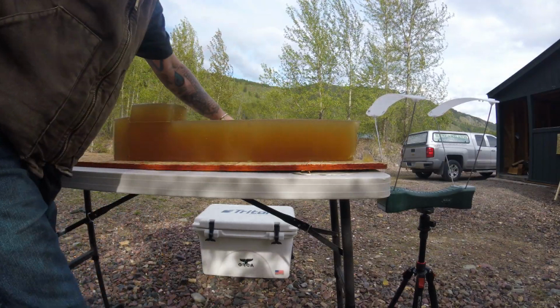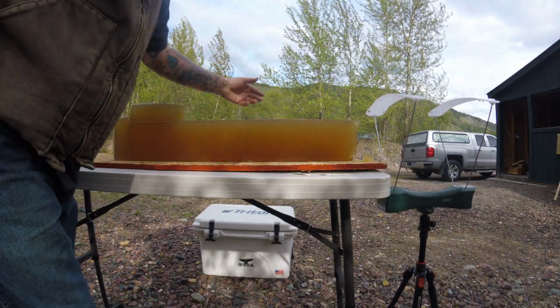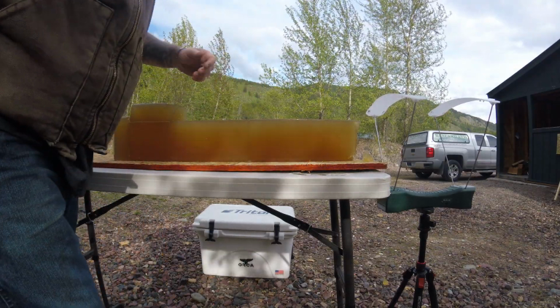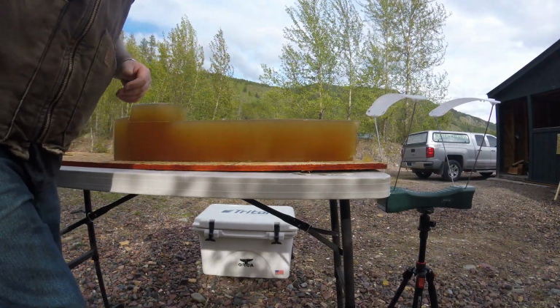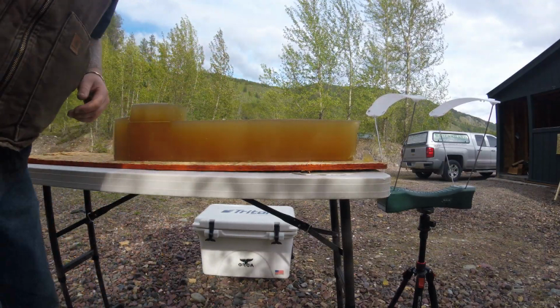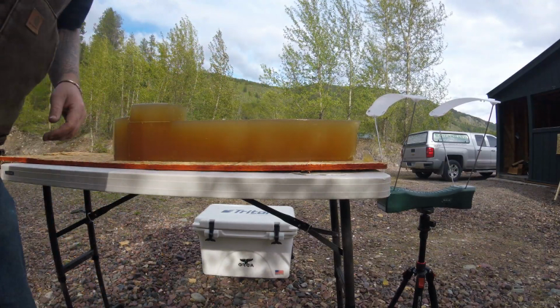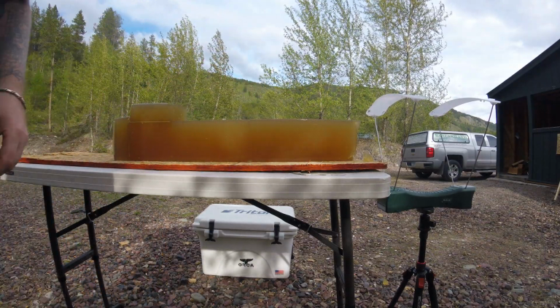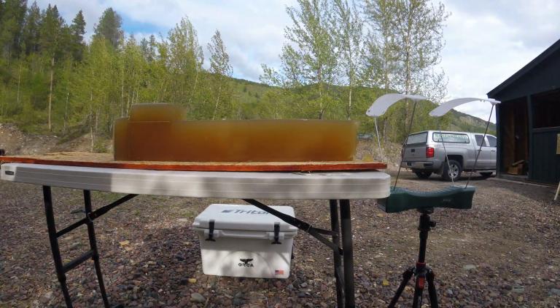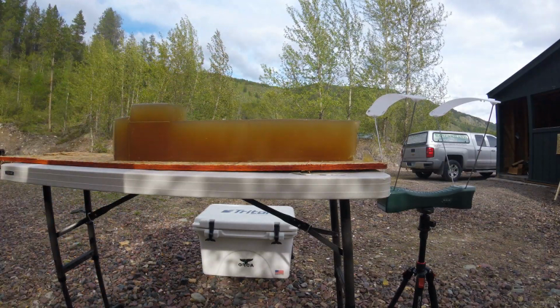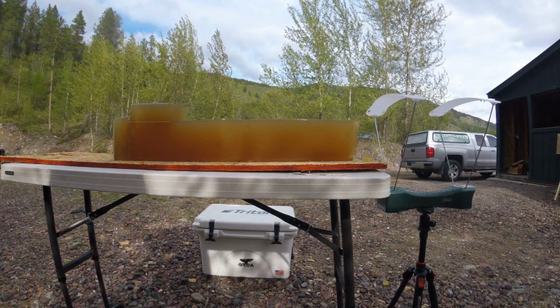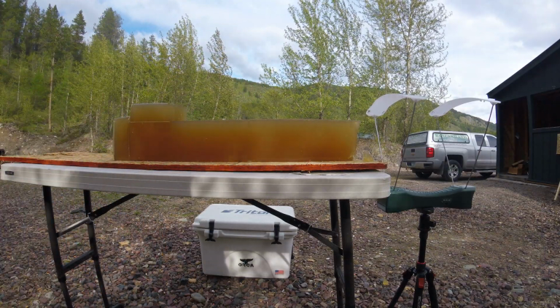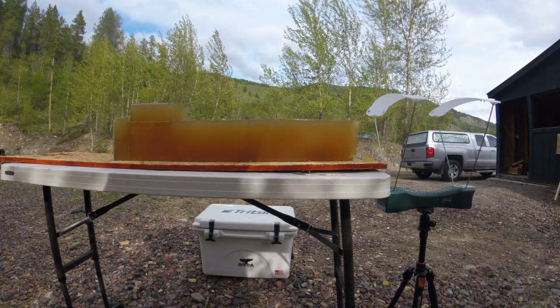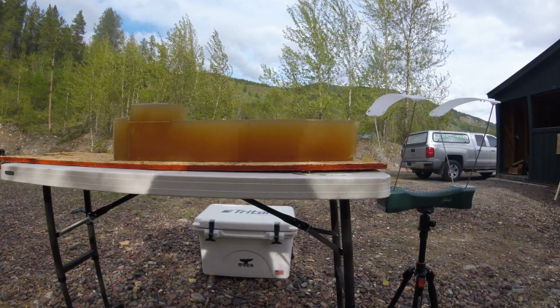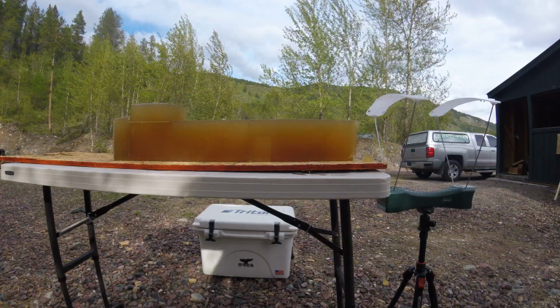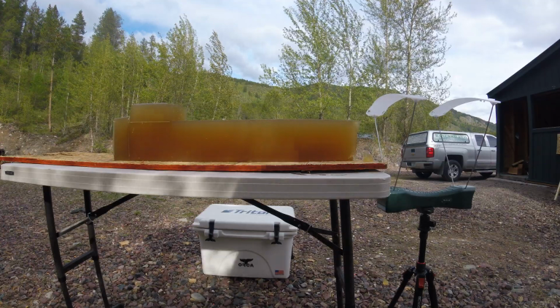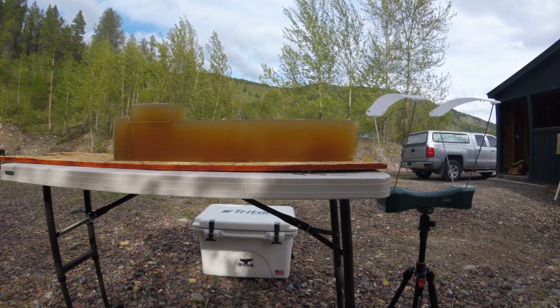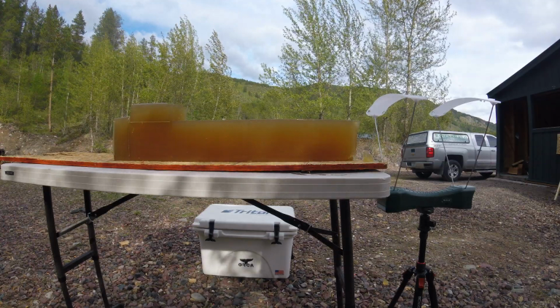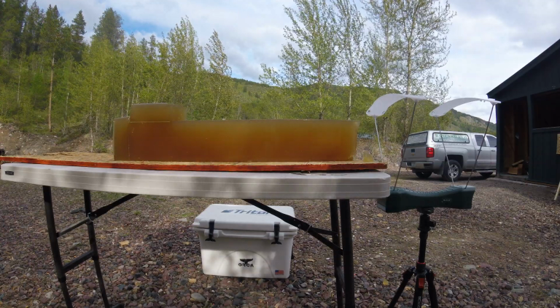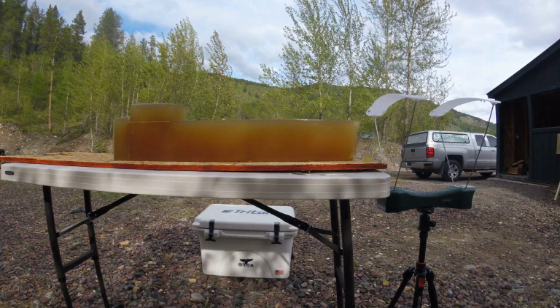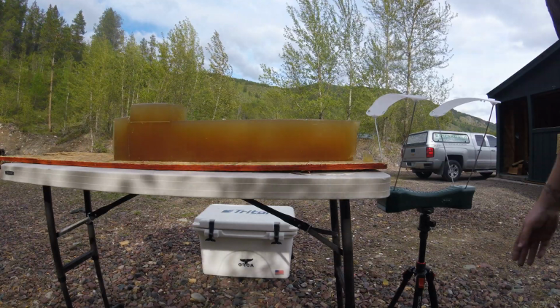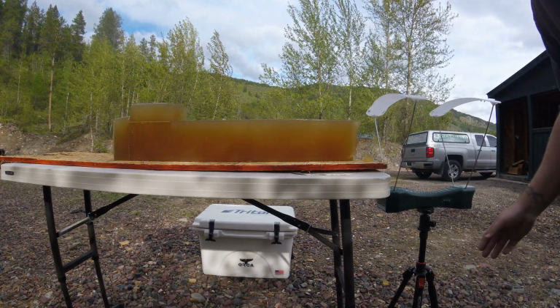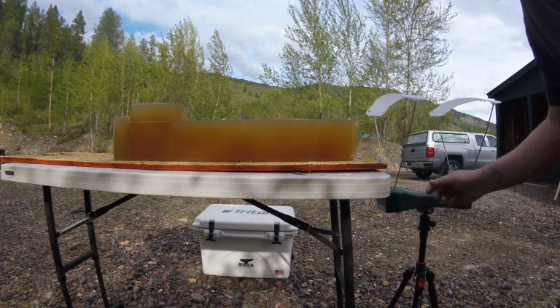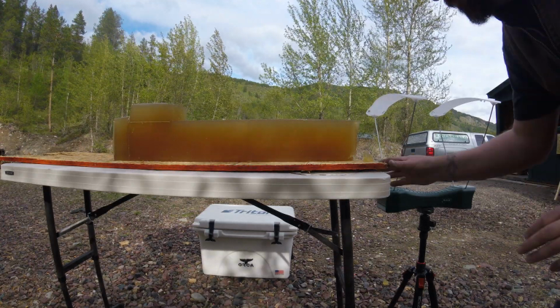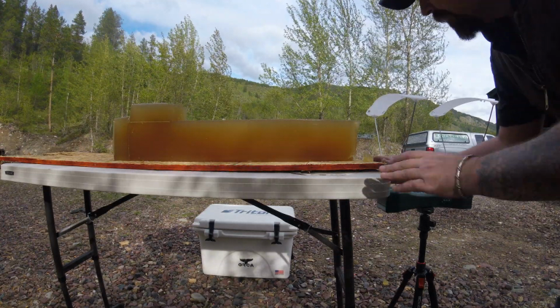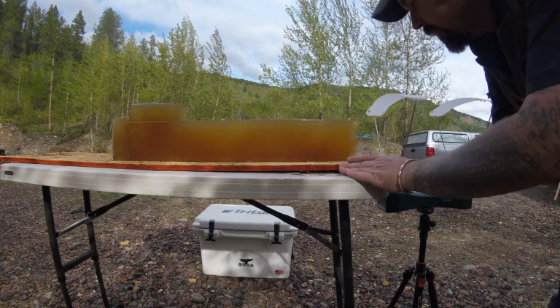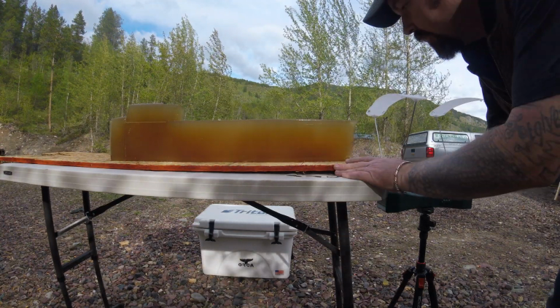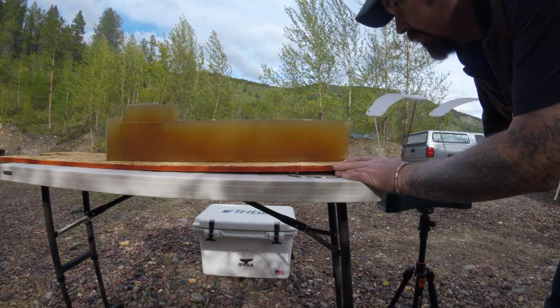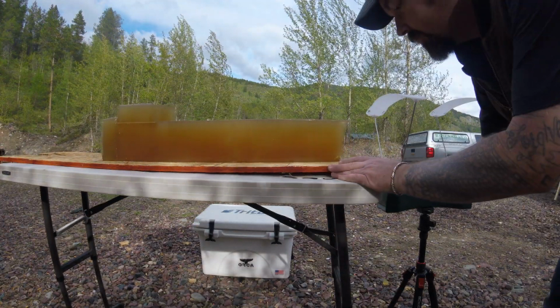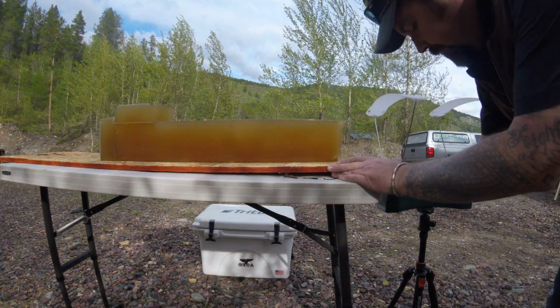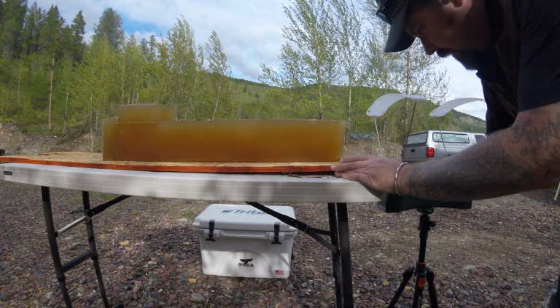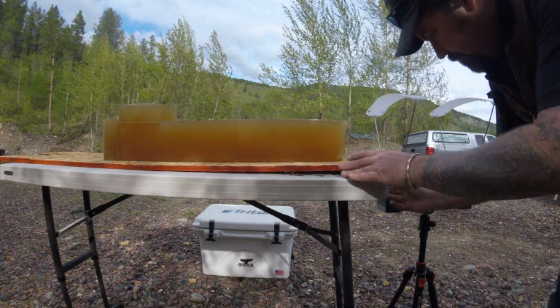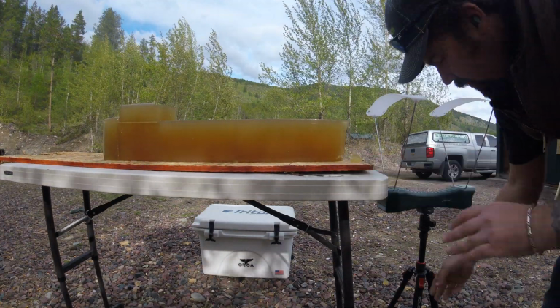Shot through leather and some schedule 40 PVC pipe simulating bone.